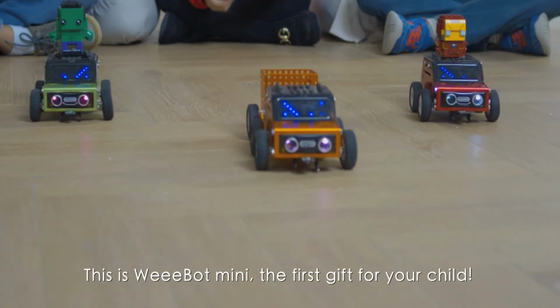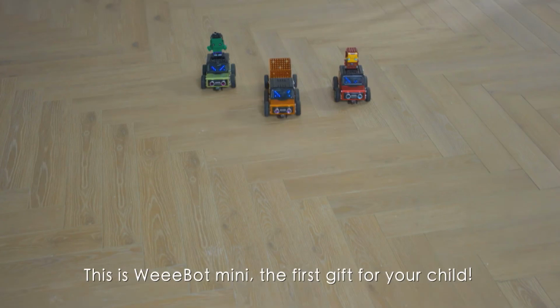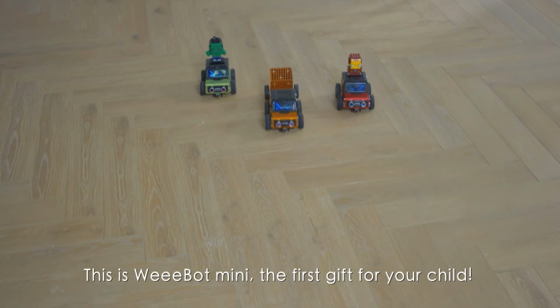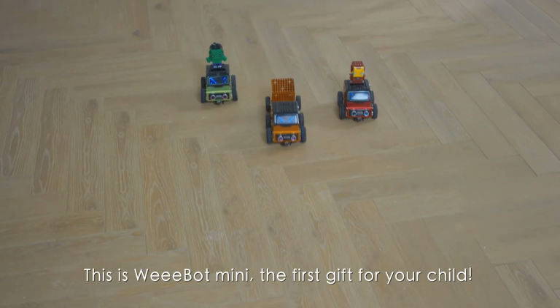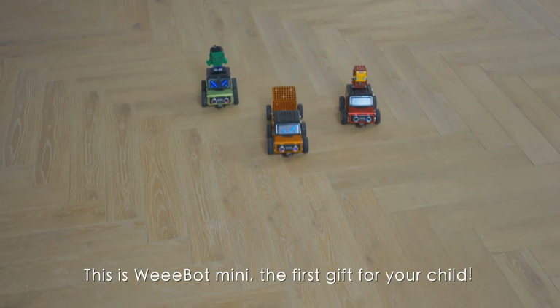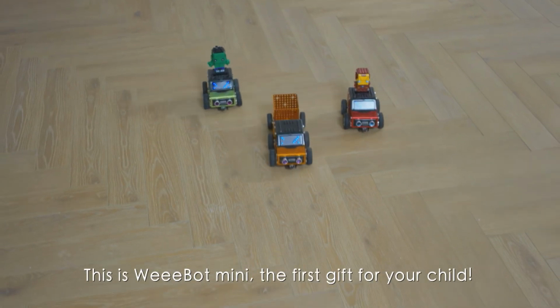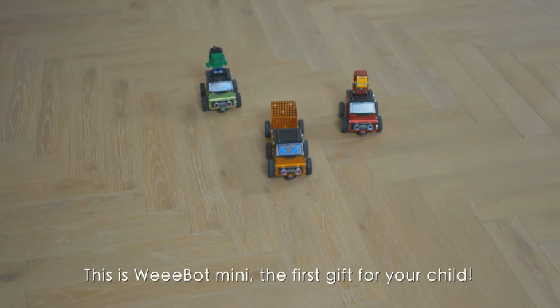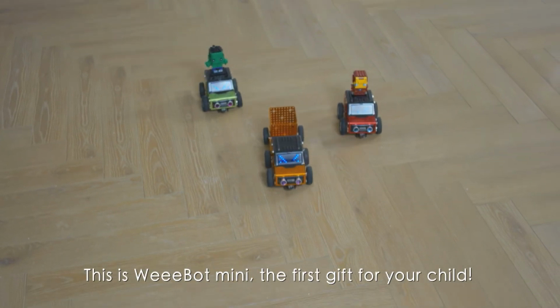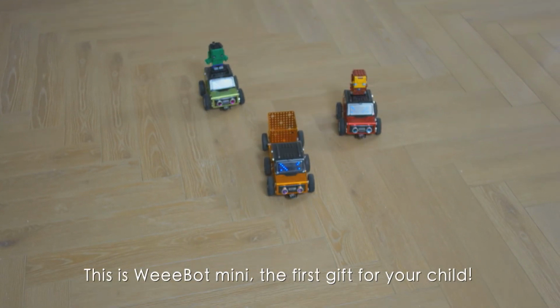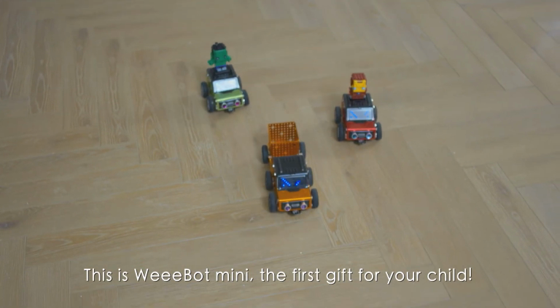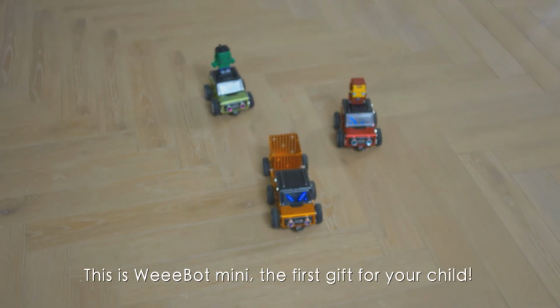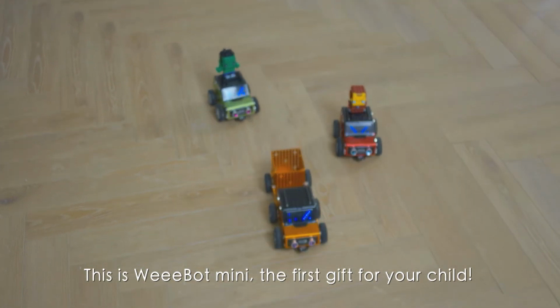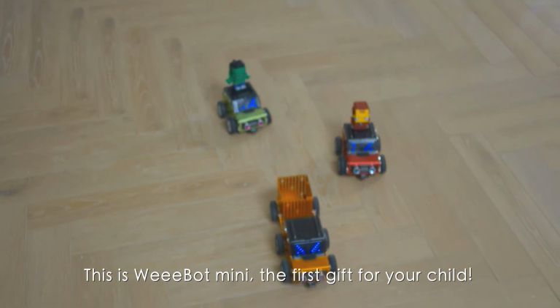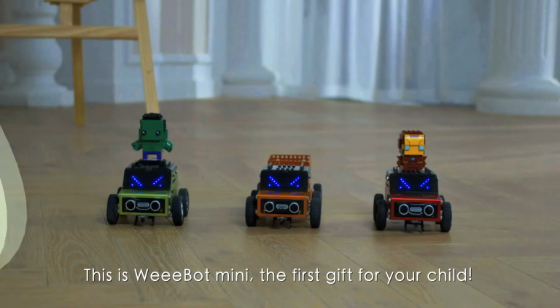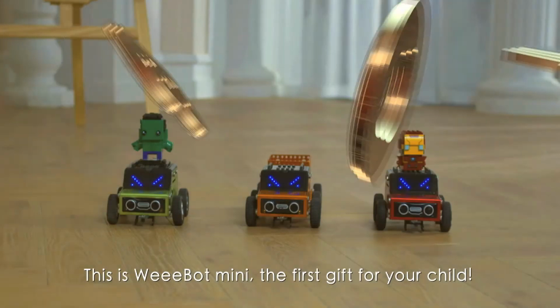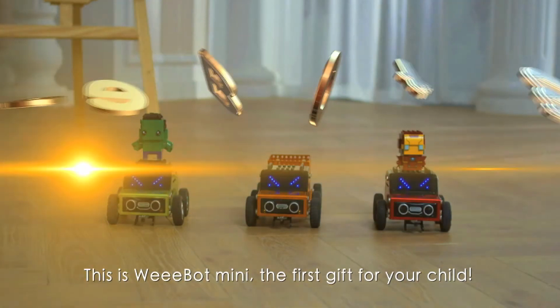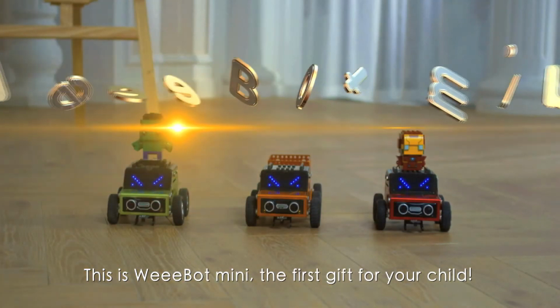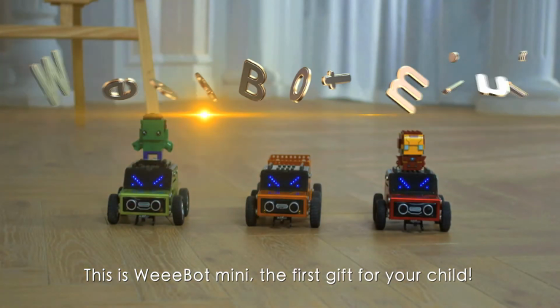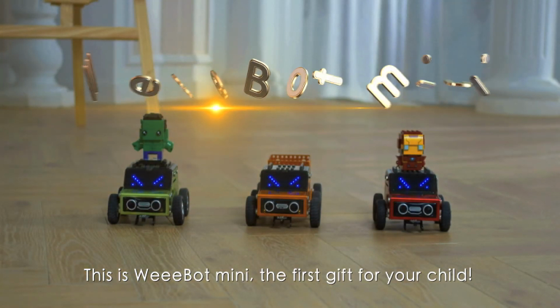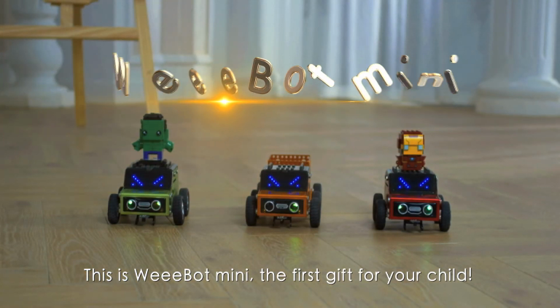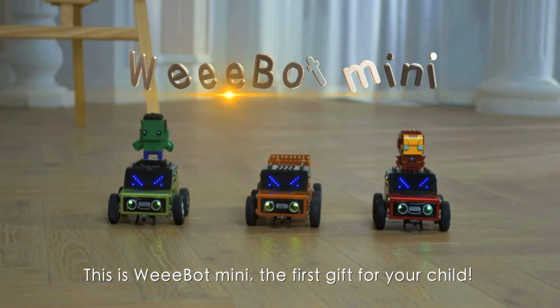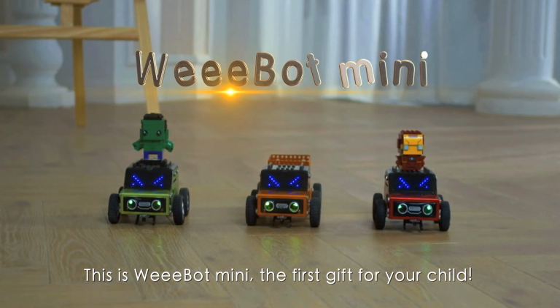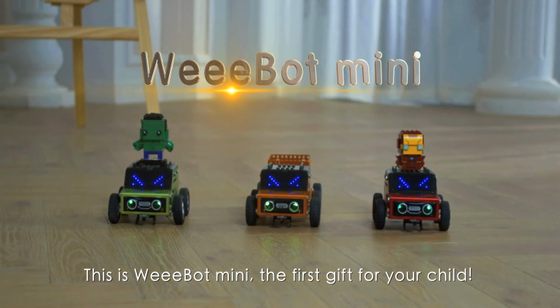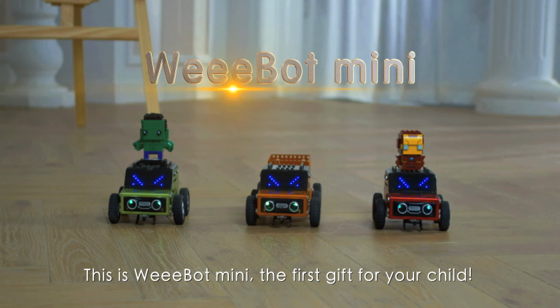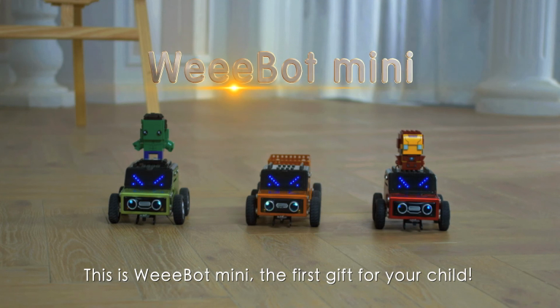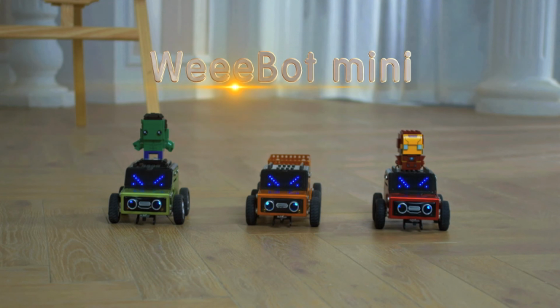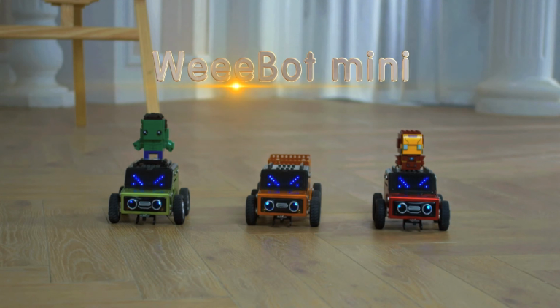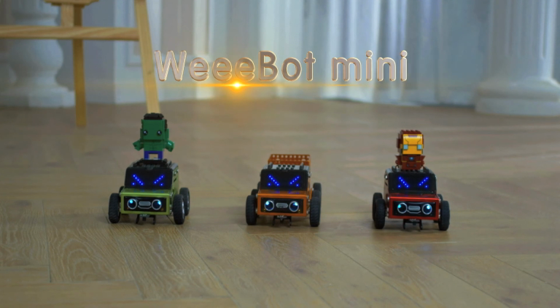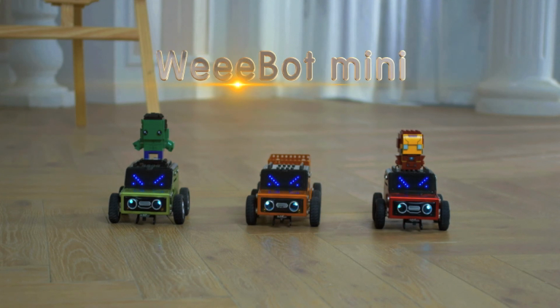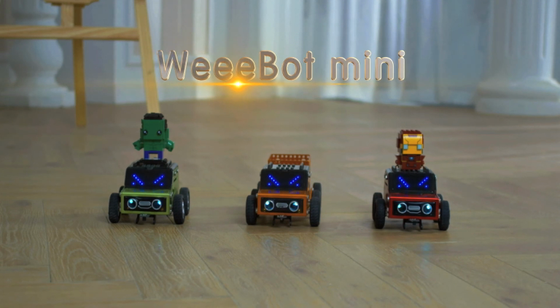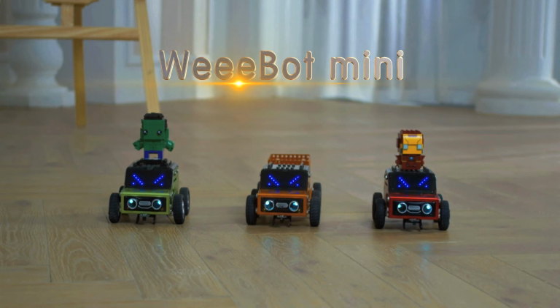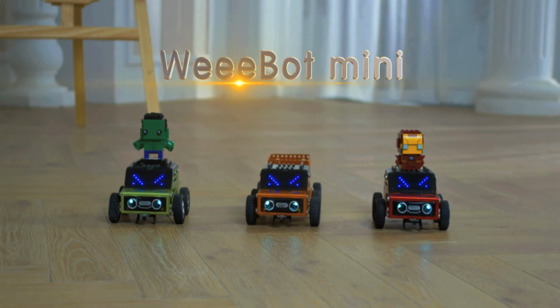This is Webot Mini — the first gift for your child. Webot Mini.